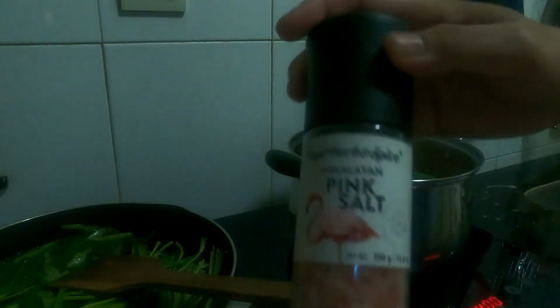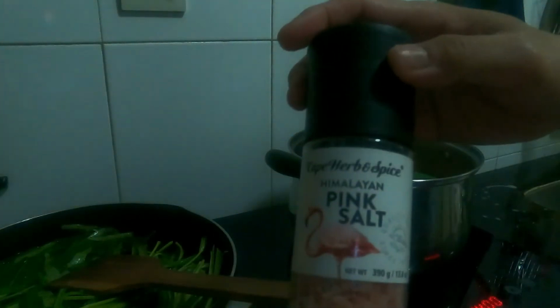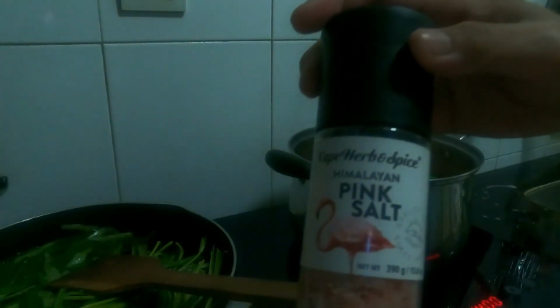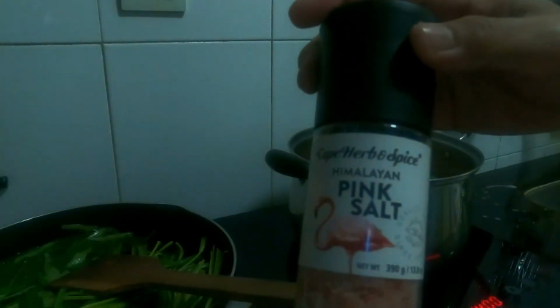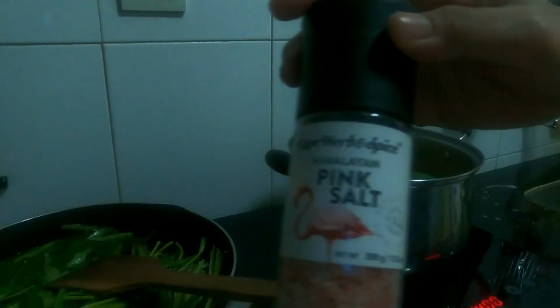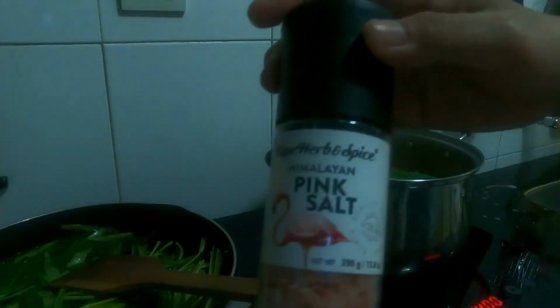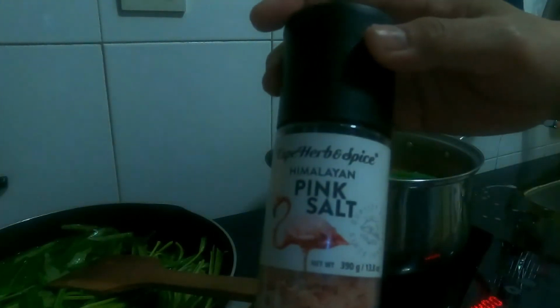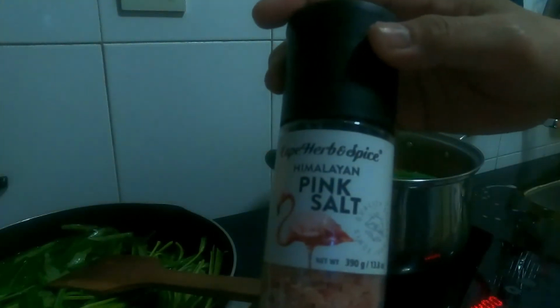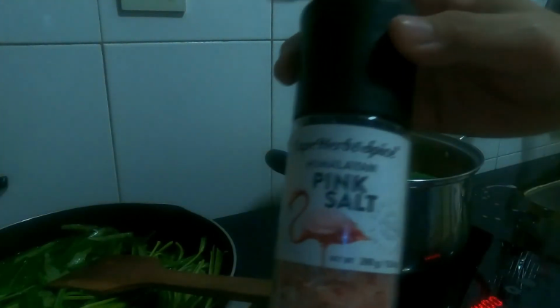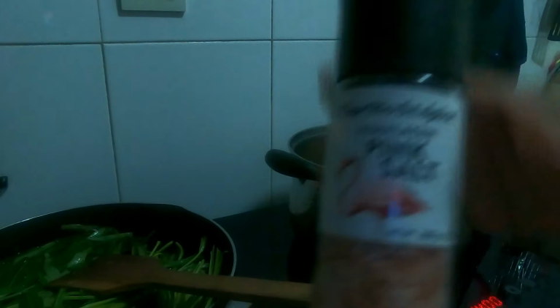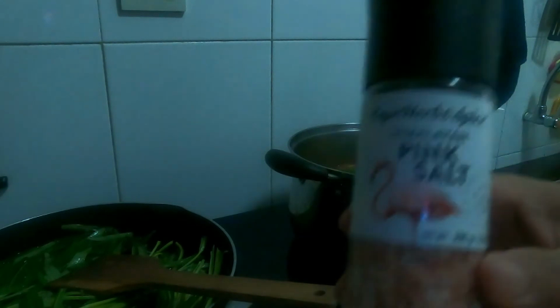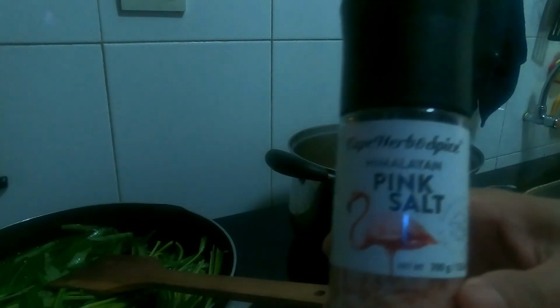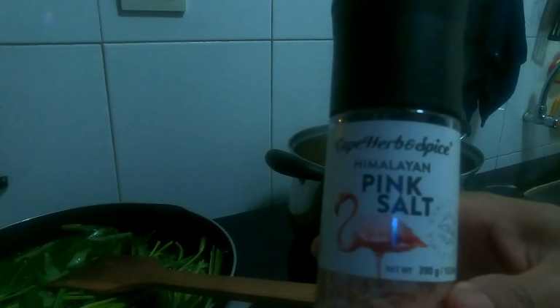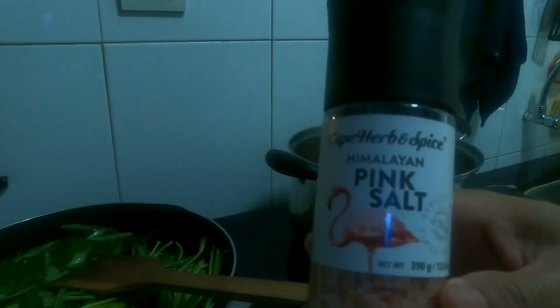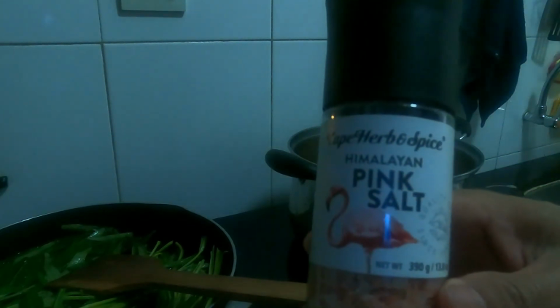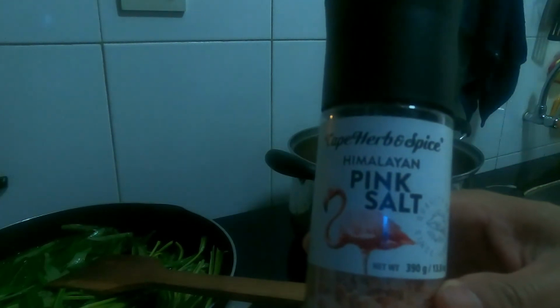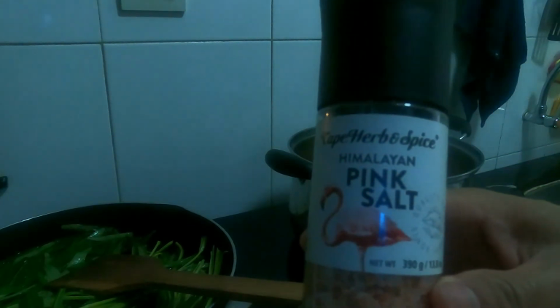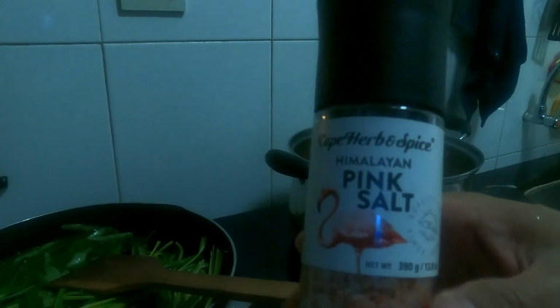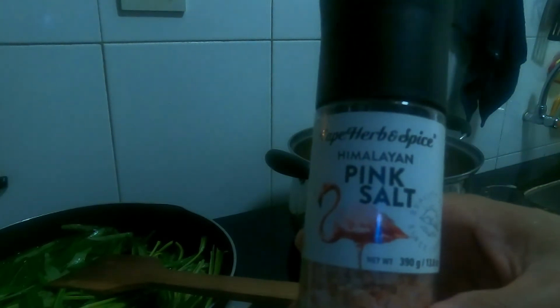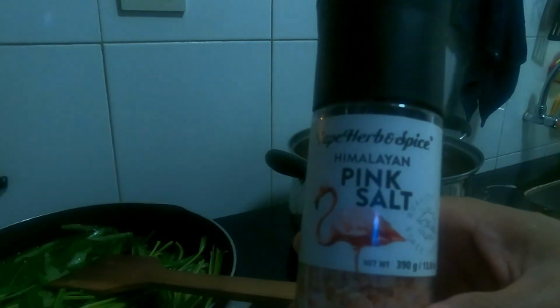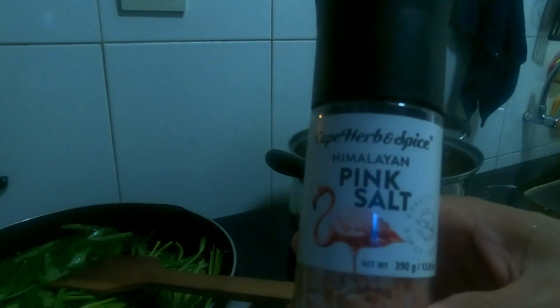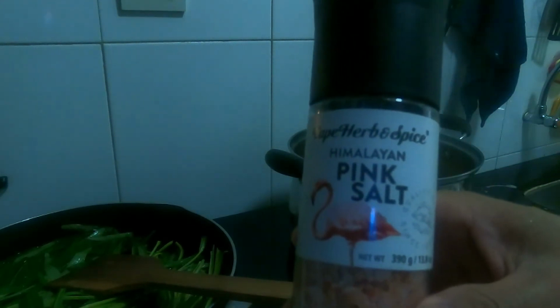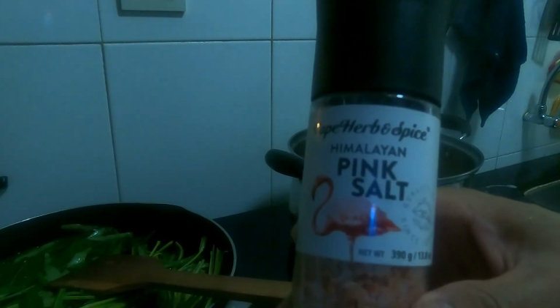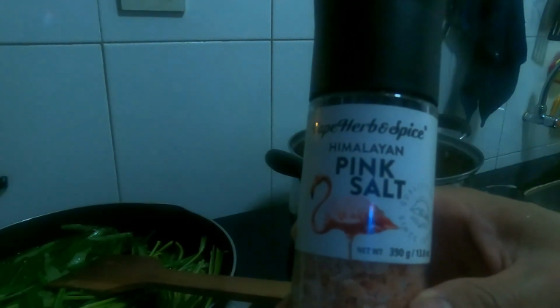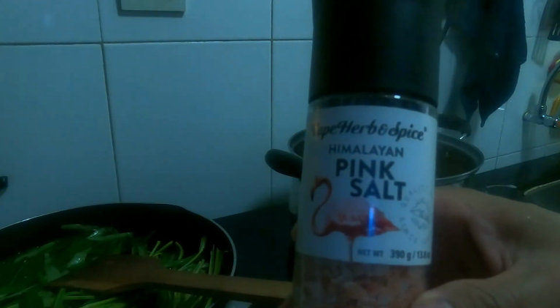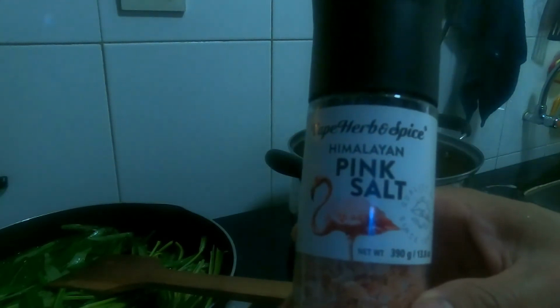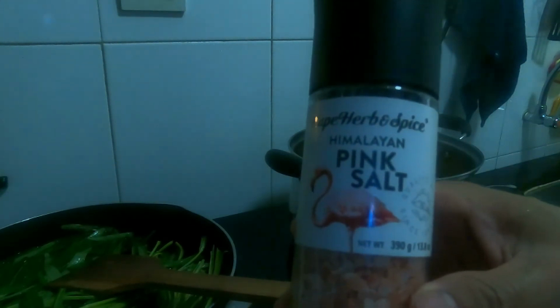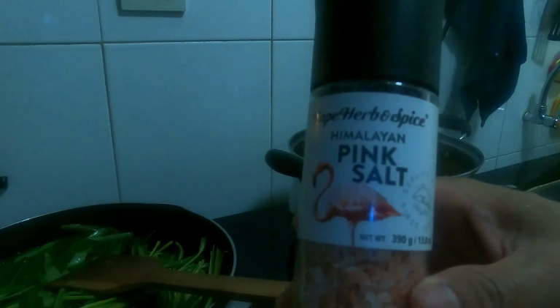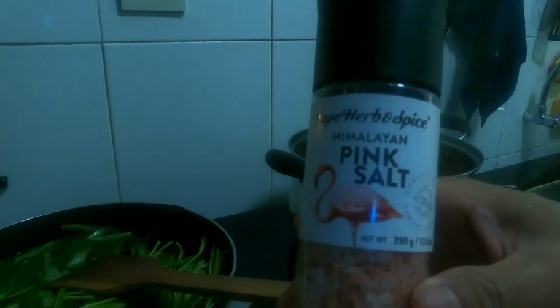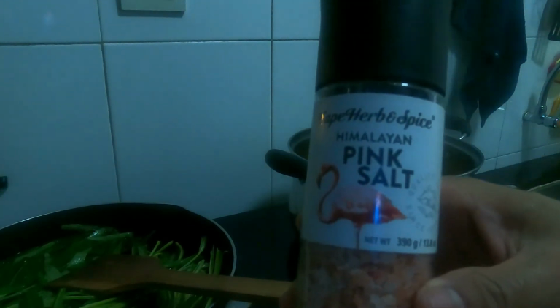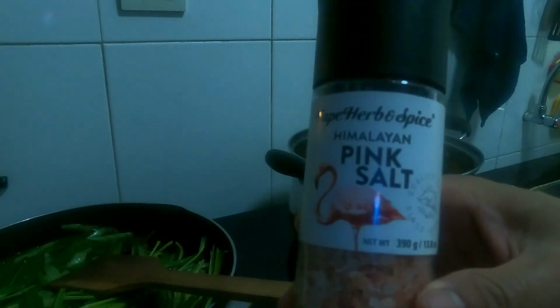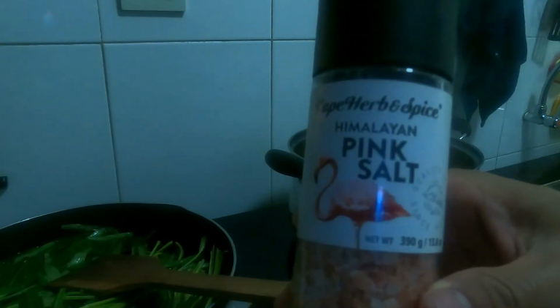So, ito pong gagamitin natin para sa salt na din.